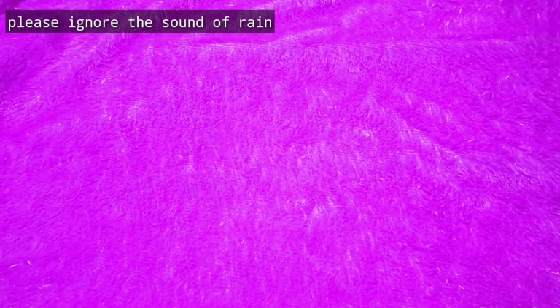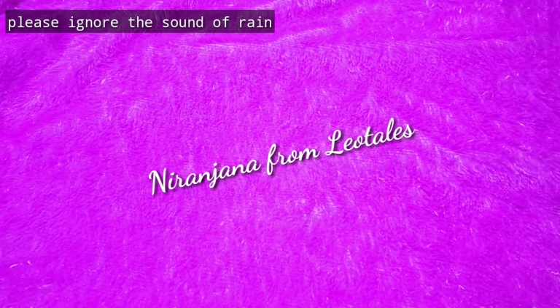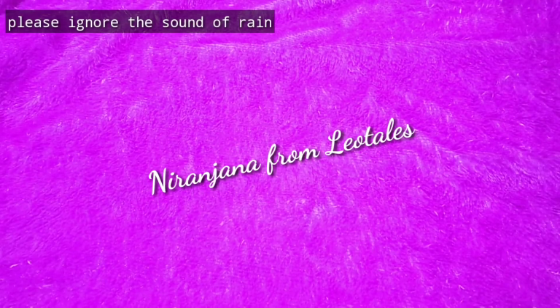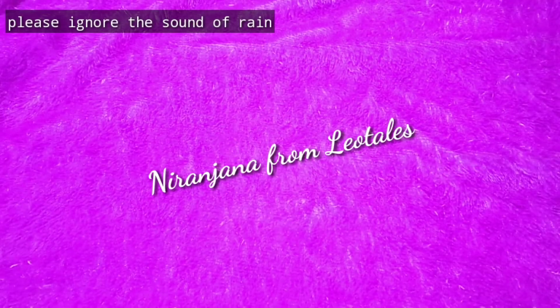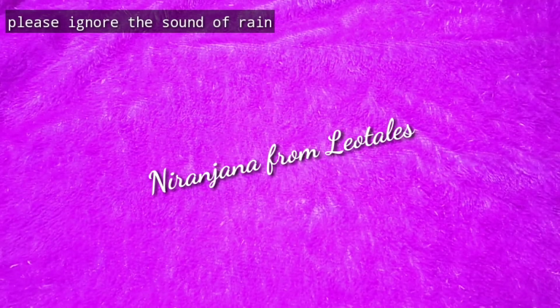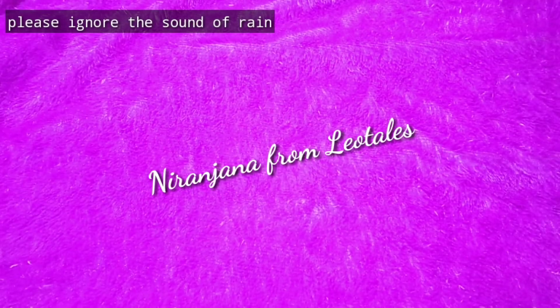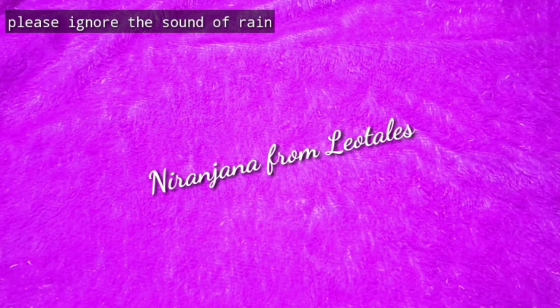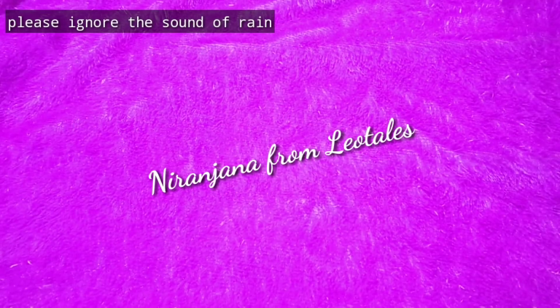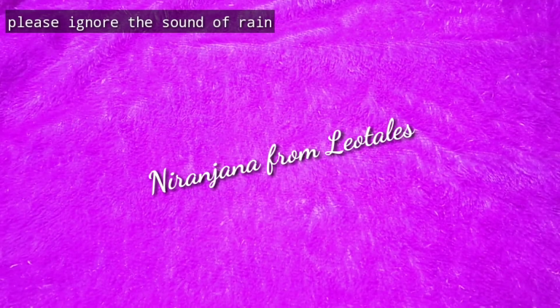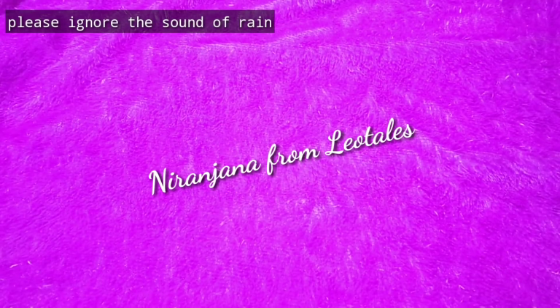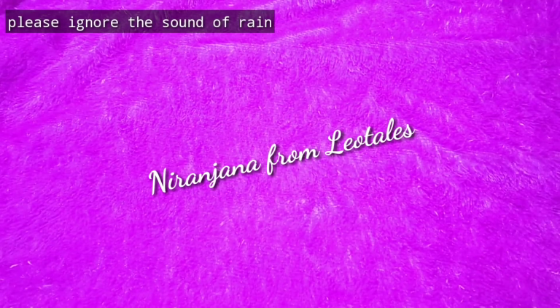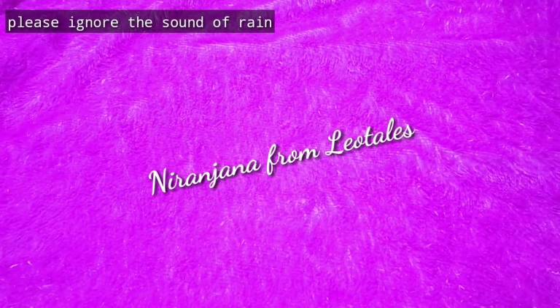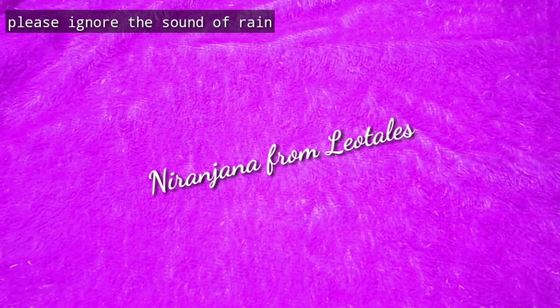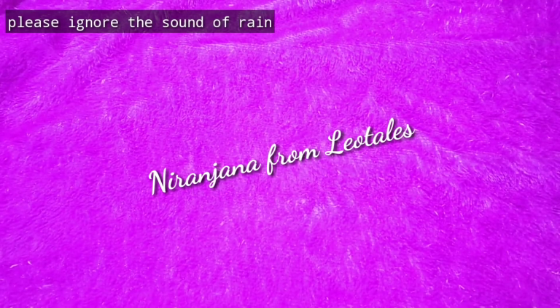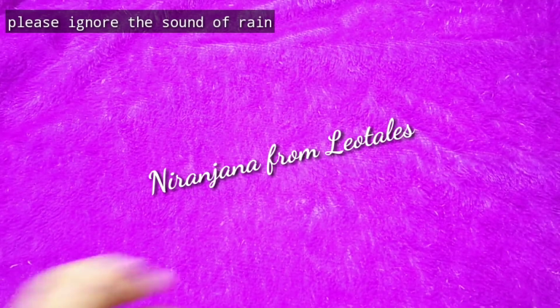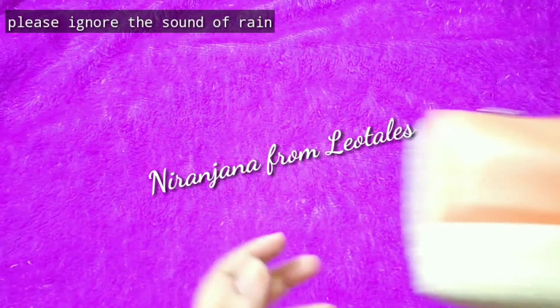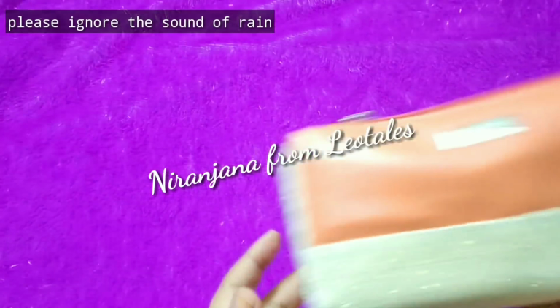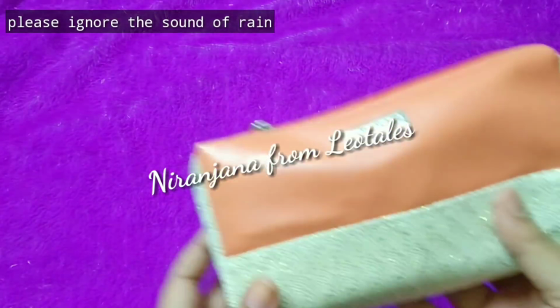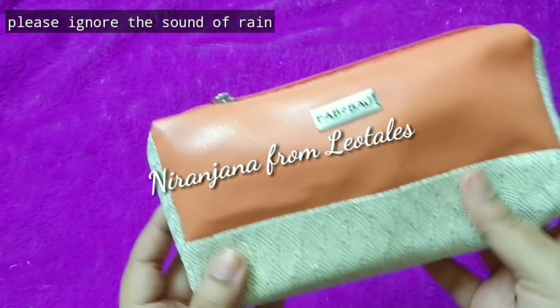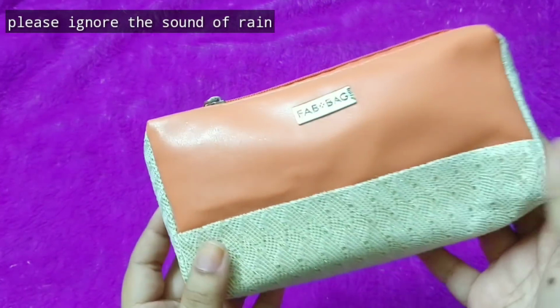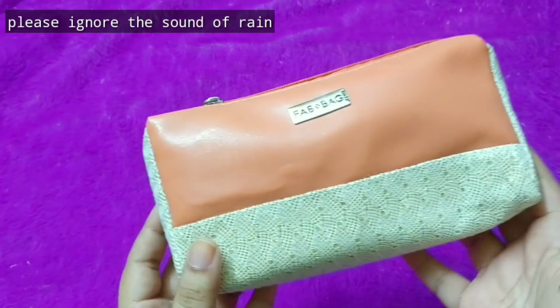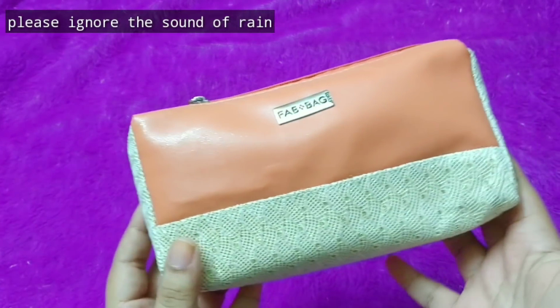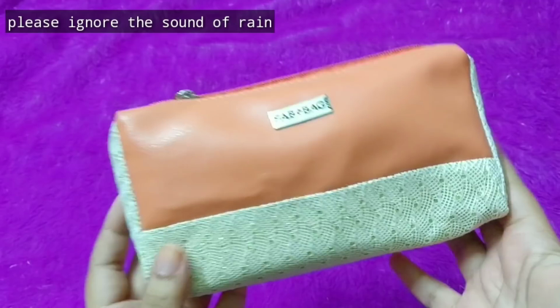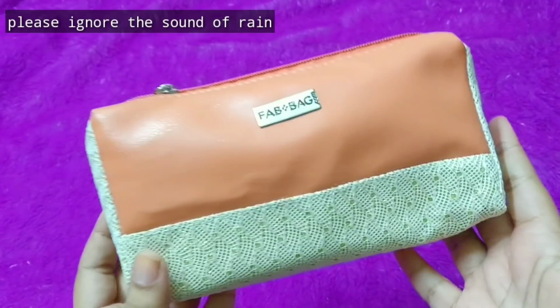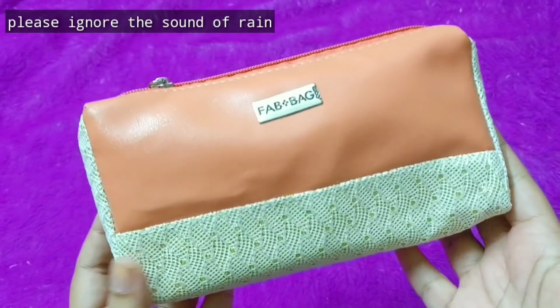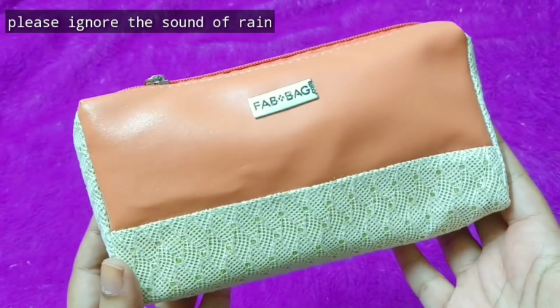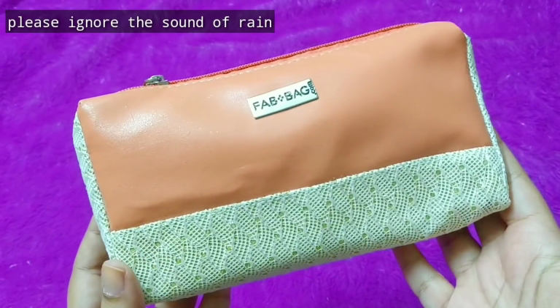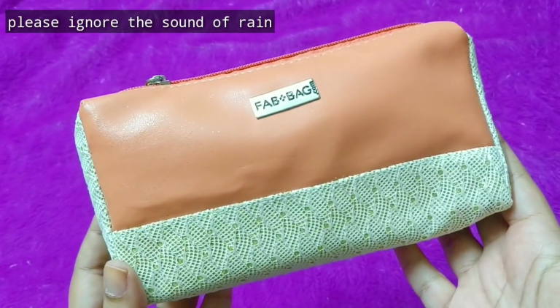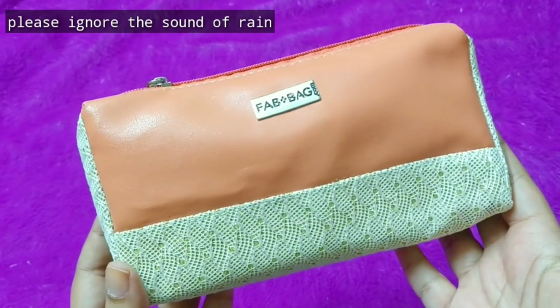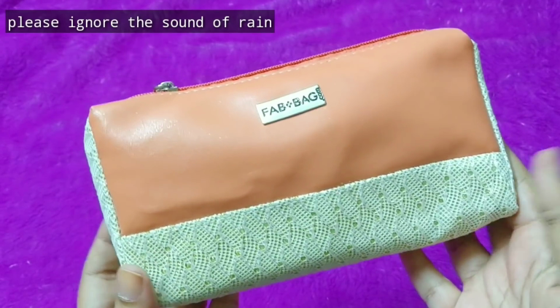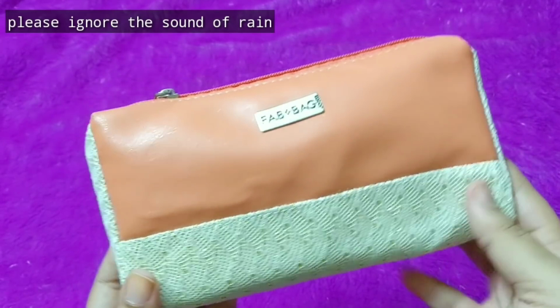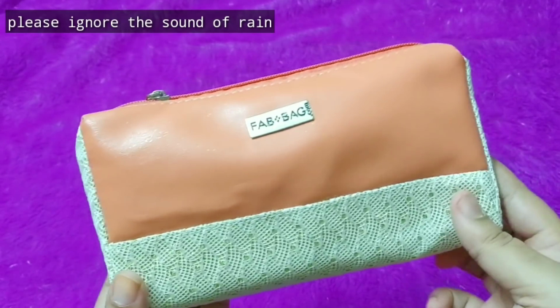Hello everyone, welcome back to my channel. This is Nirajana from Leo Tales and today we have here the November Fab Bag.